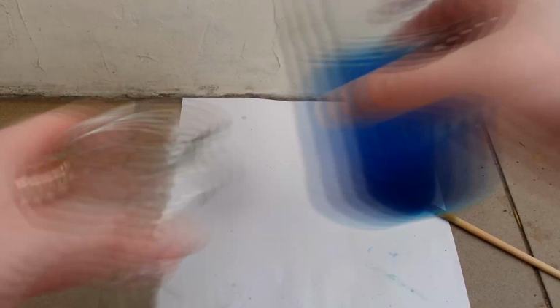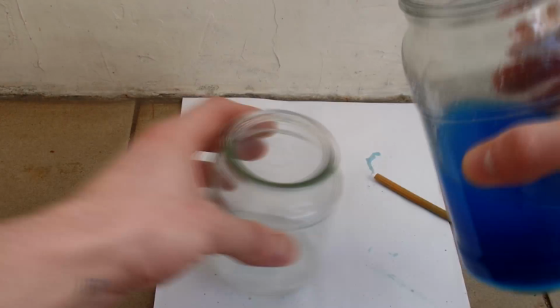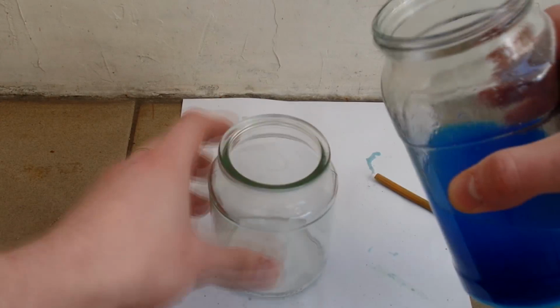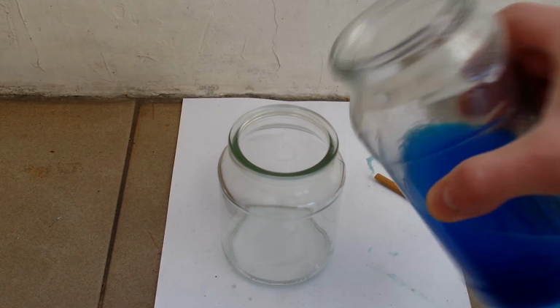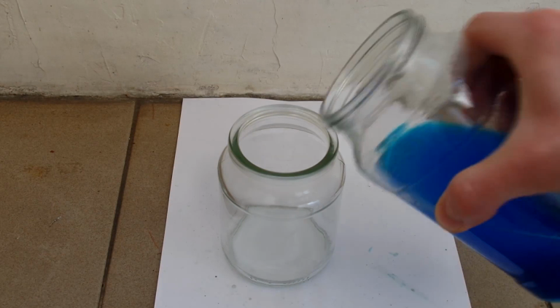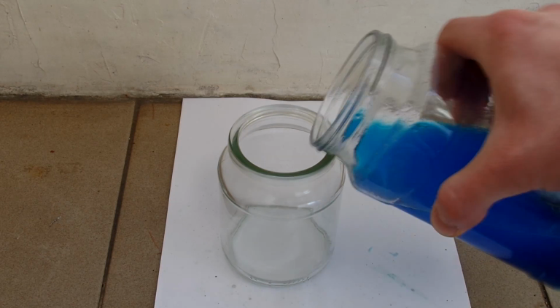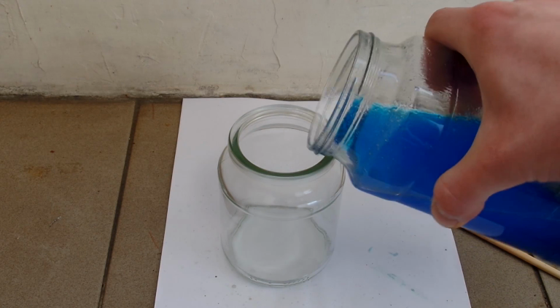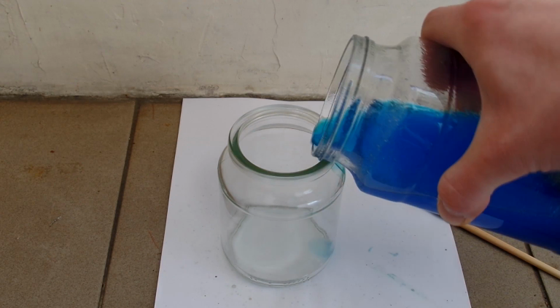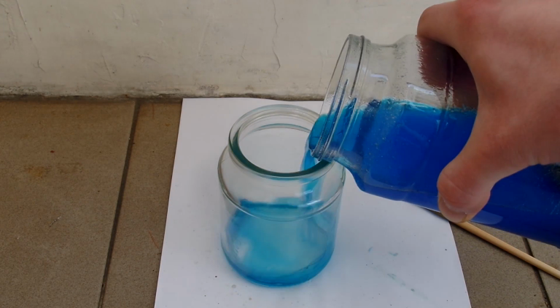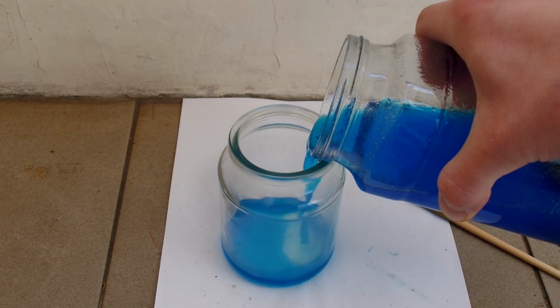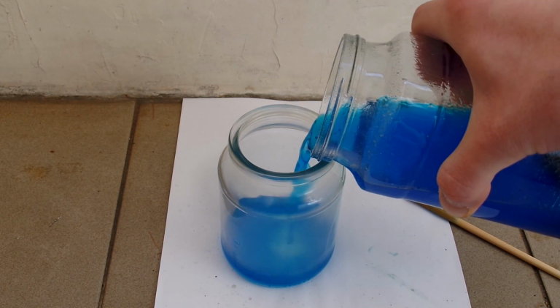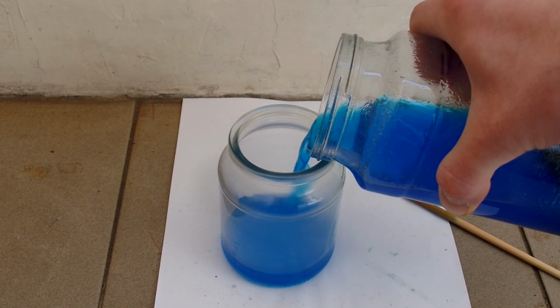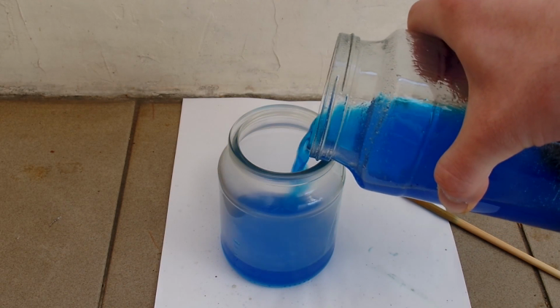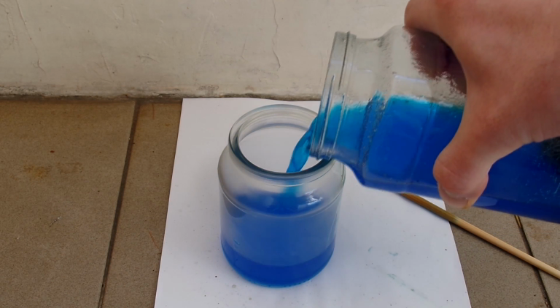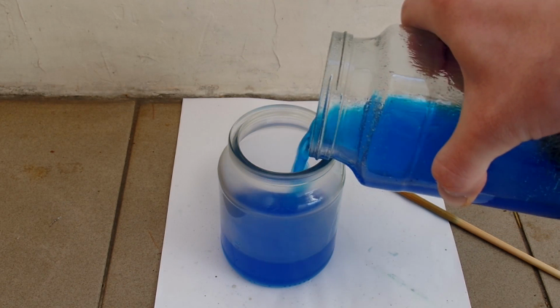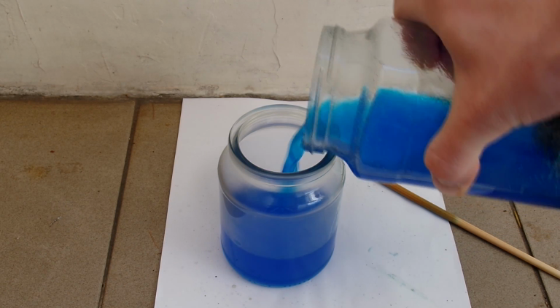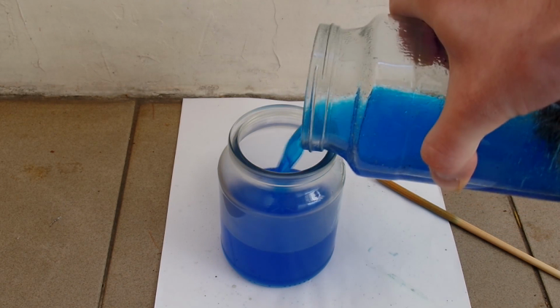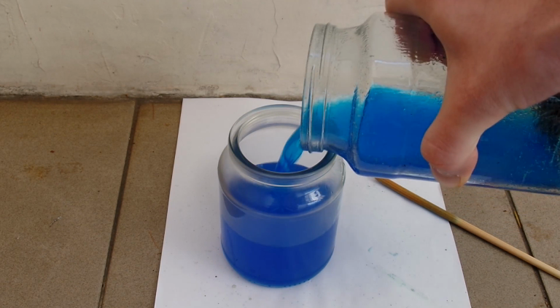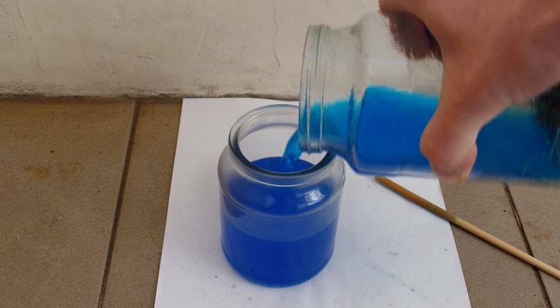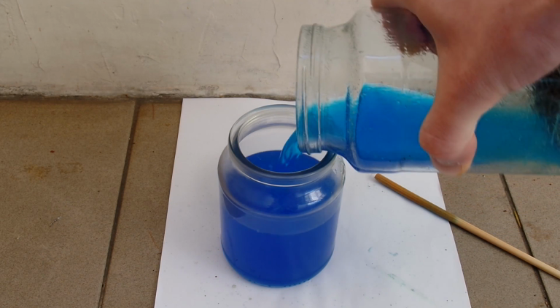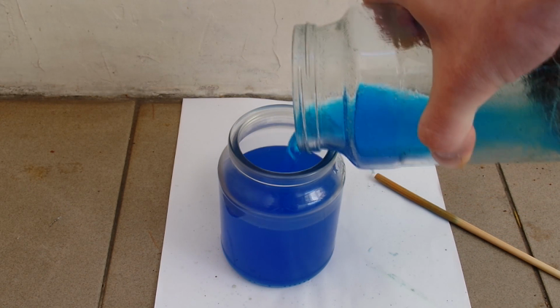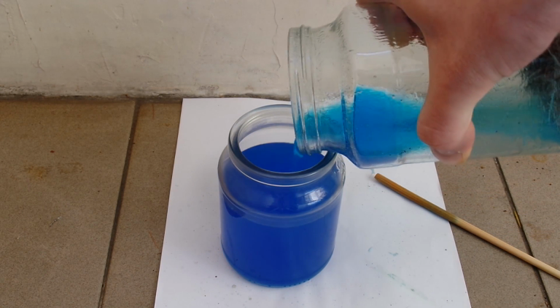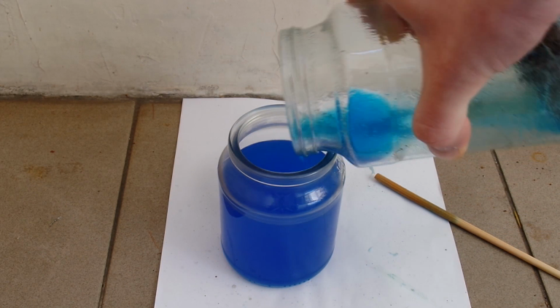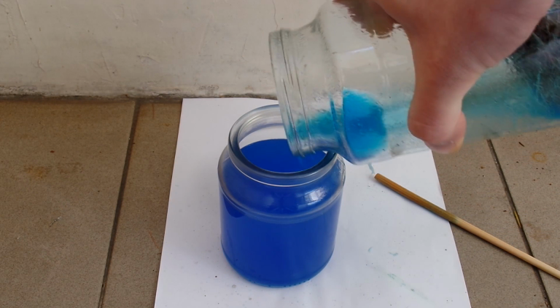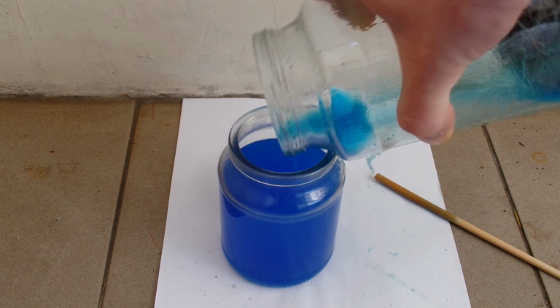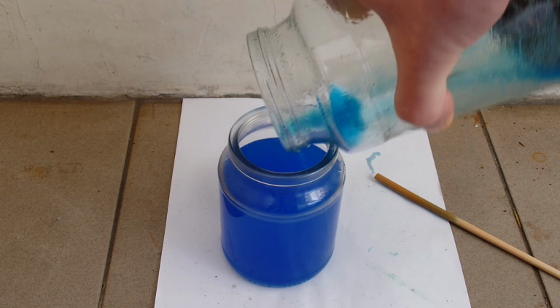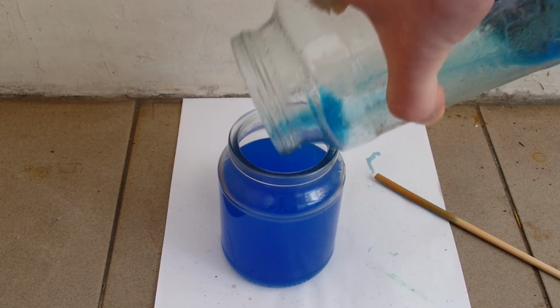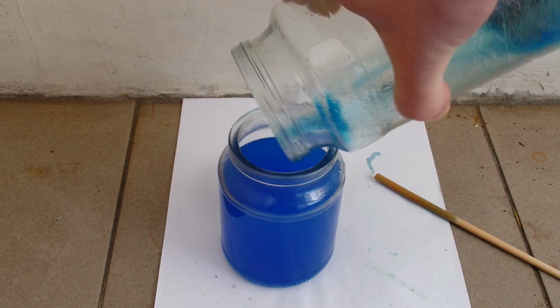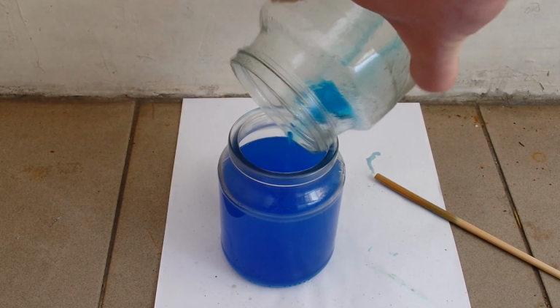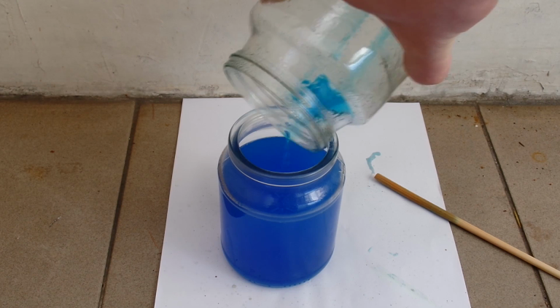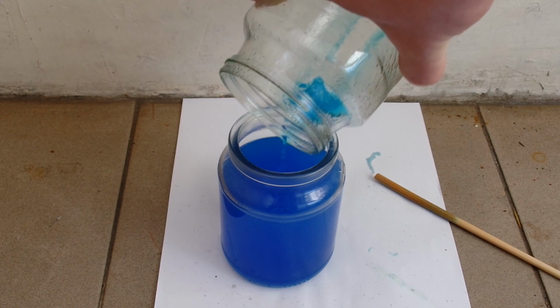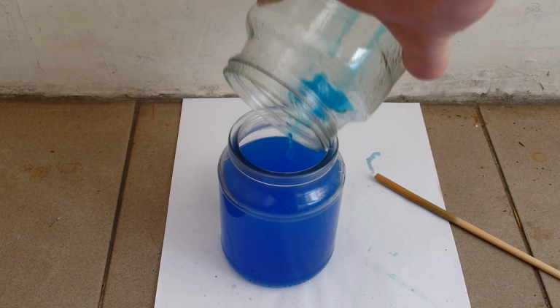After about 20 minutes, I pour off the copper salt solution and add more water and acid mix to the copper to dissolve some more.